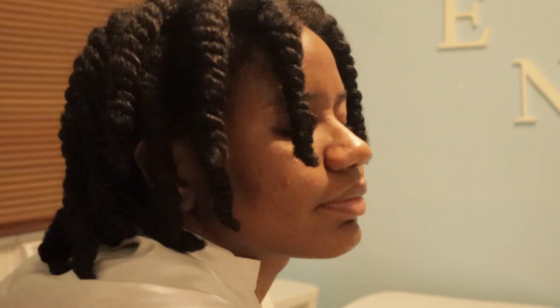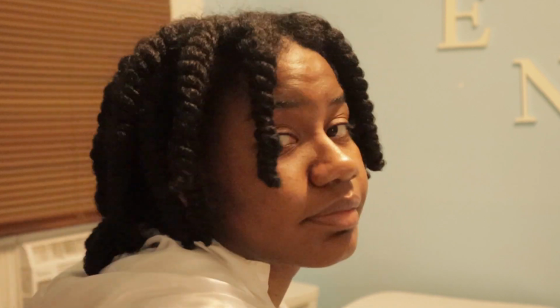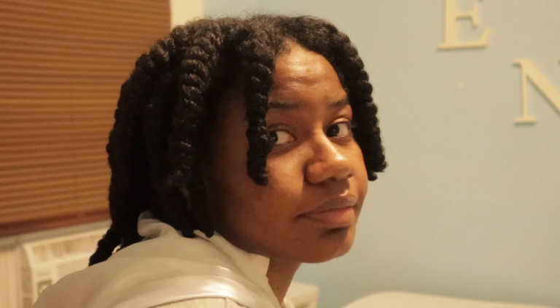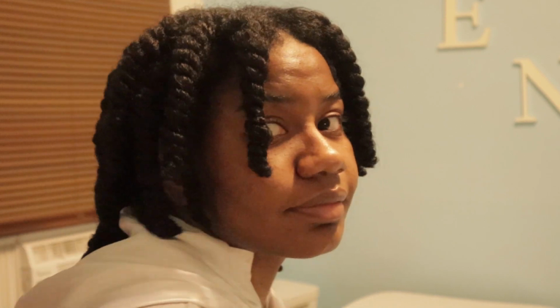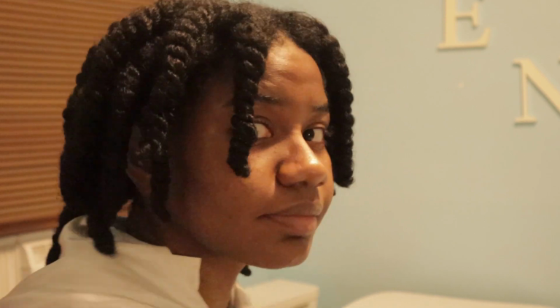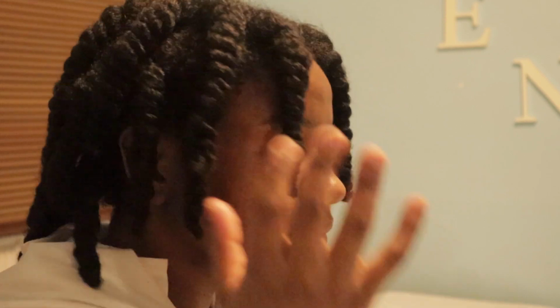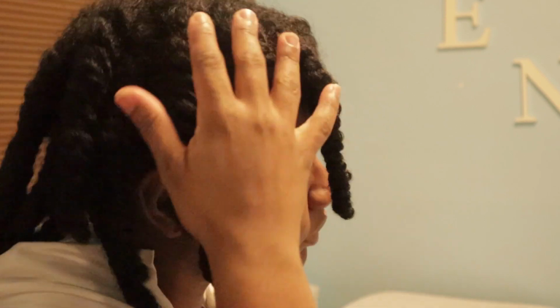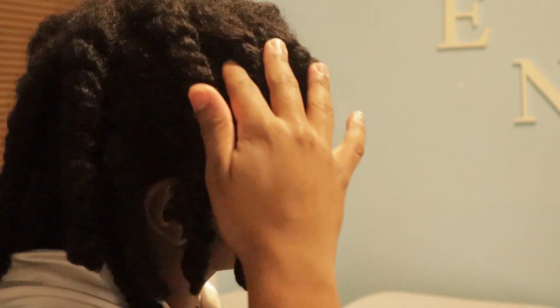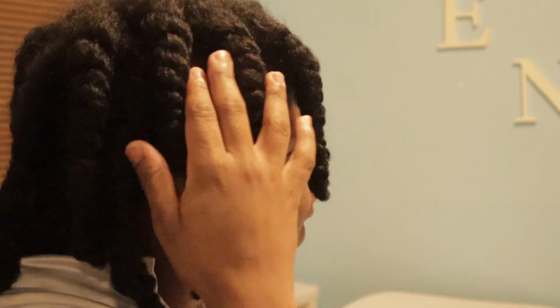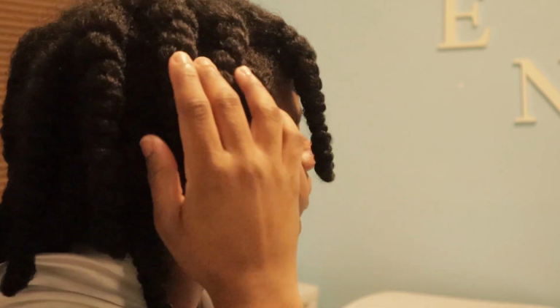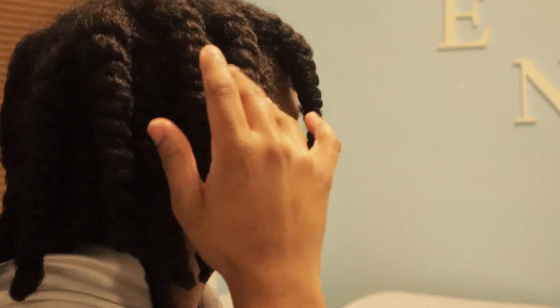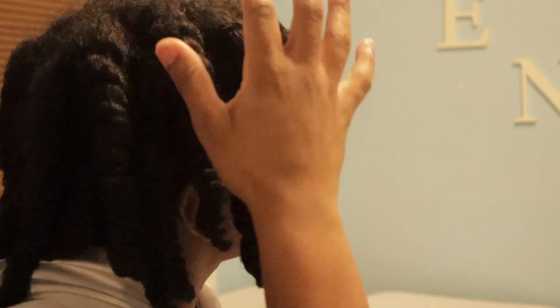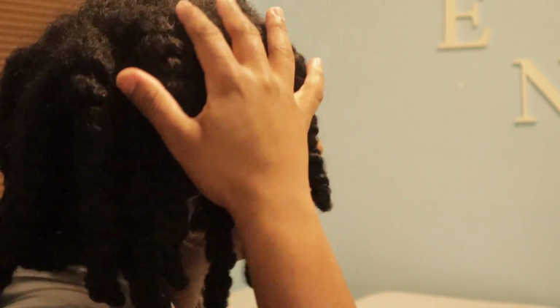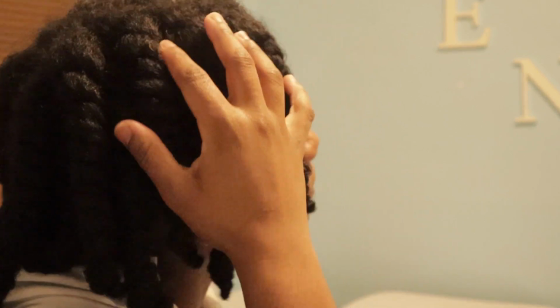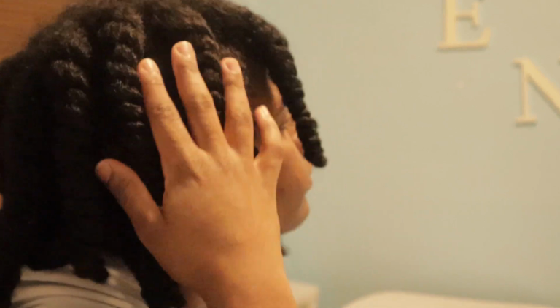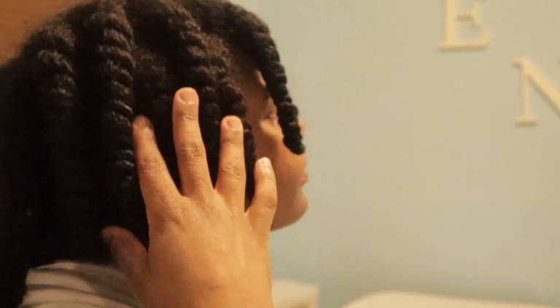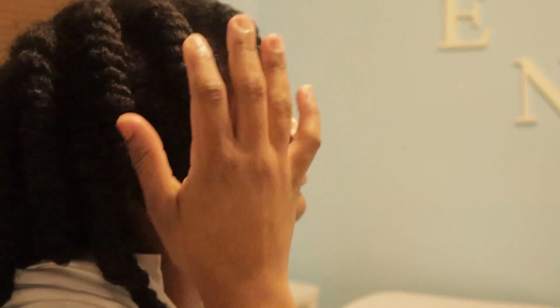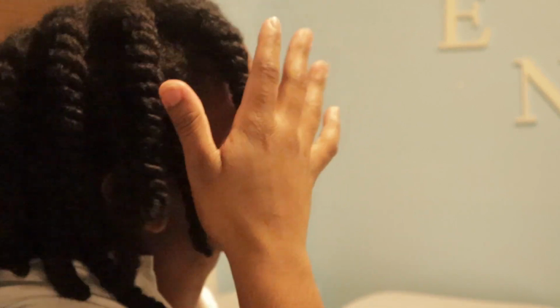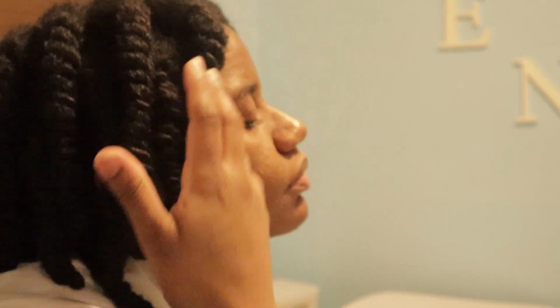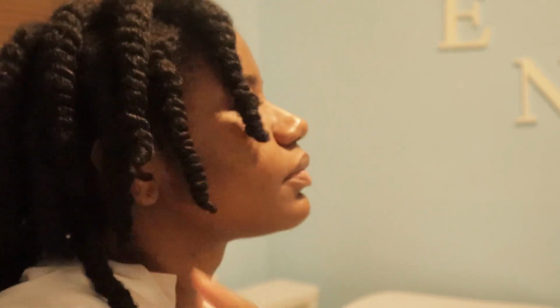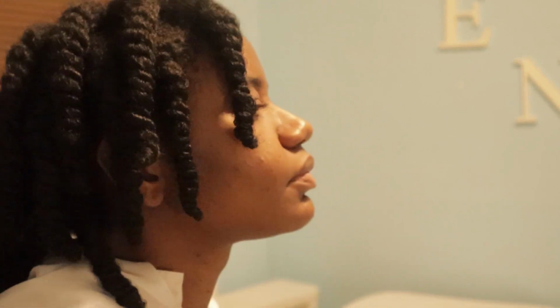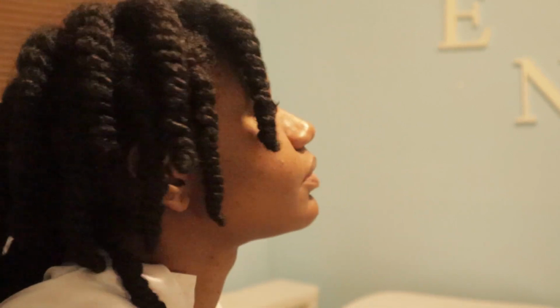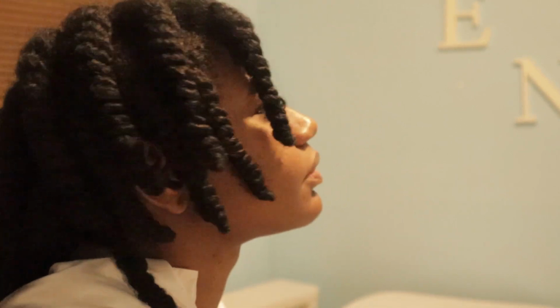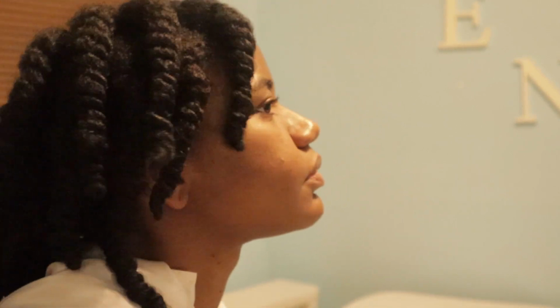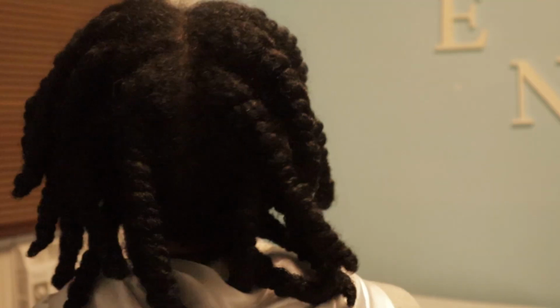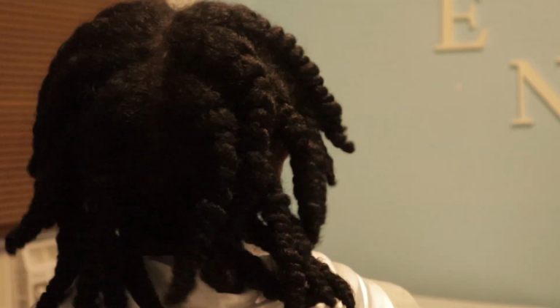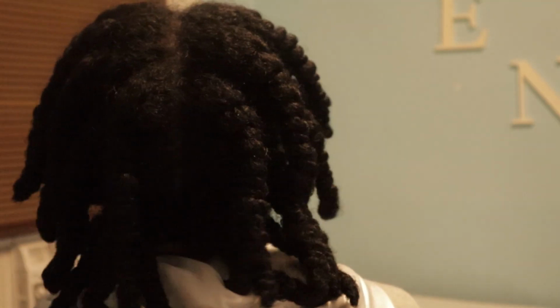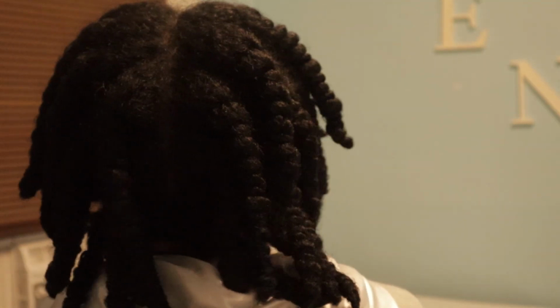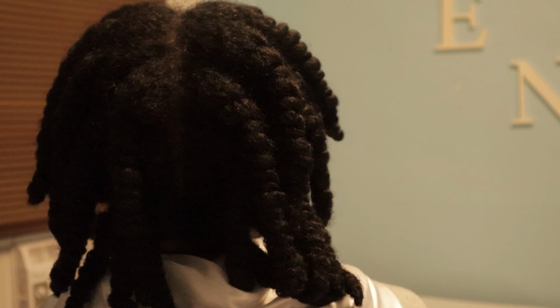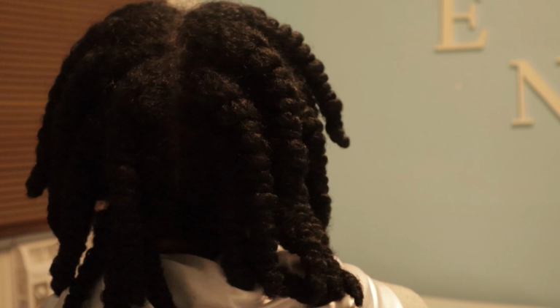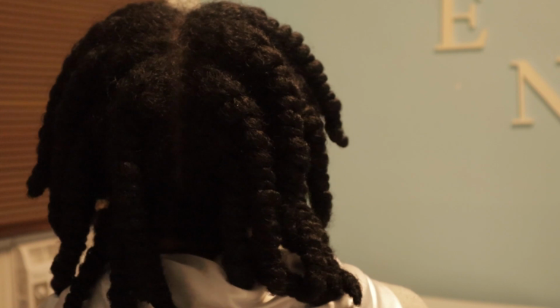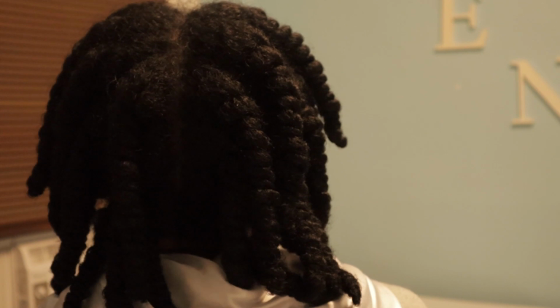It takes me about an hour to do this in total, which is fun. I love doing my hair. I really do.